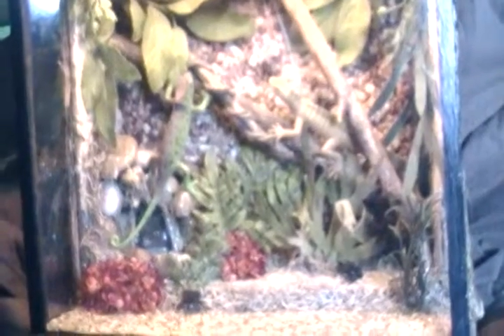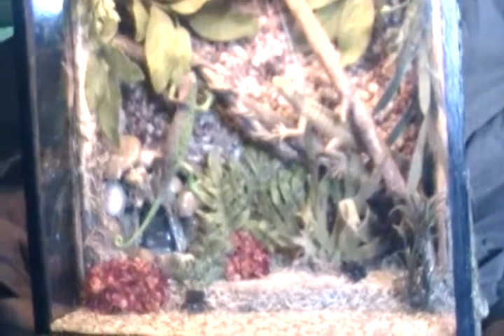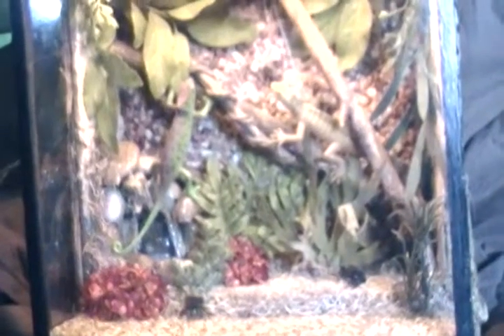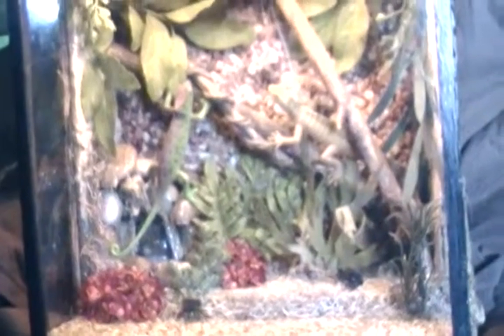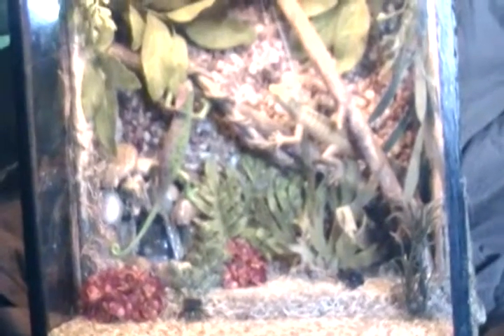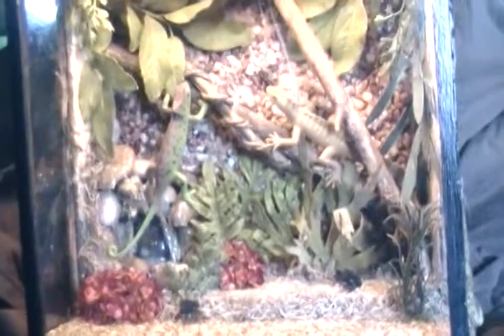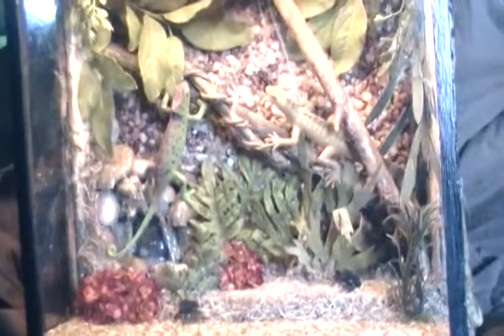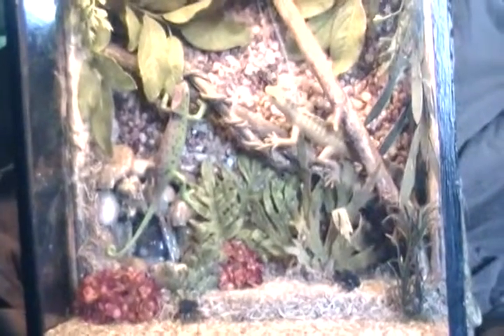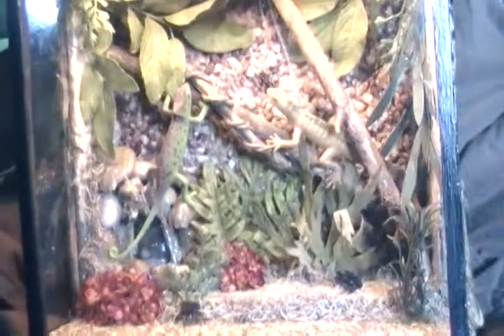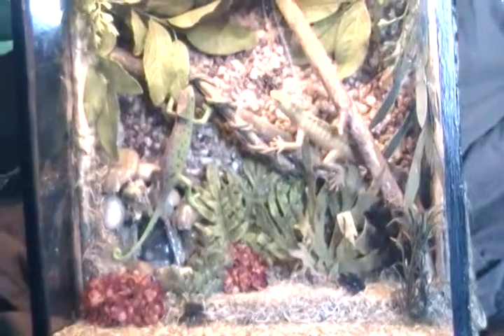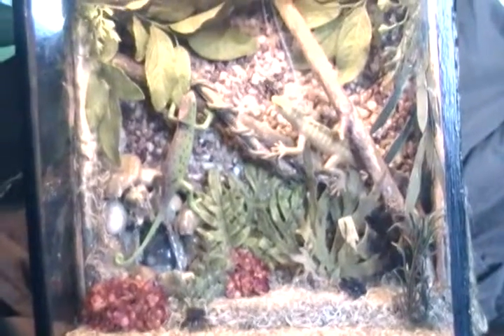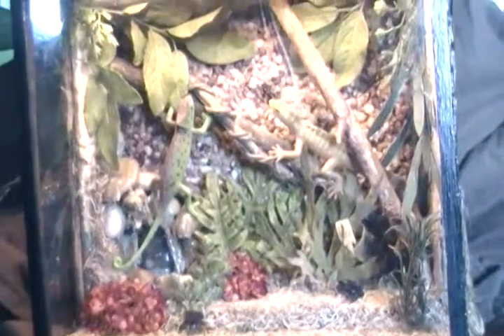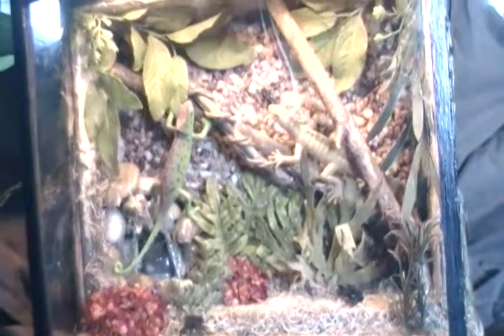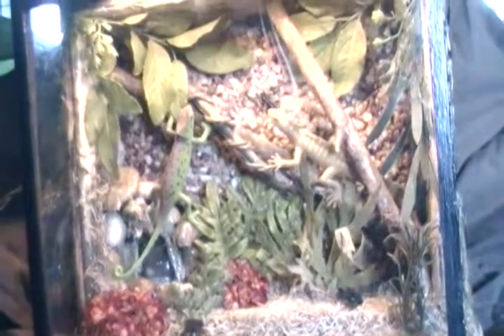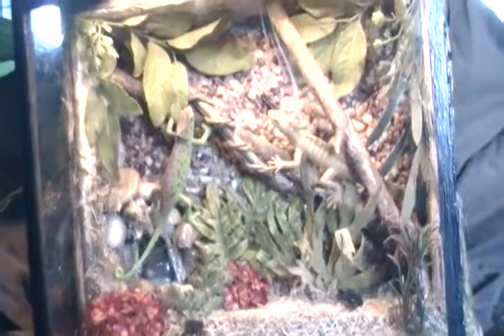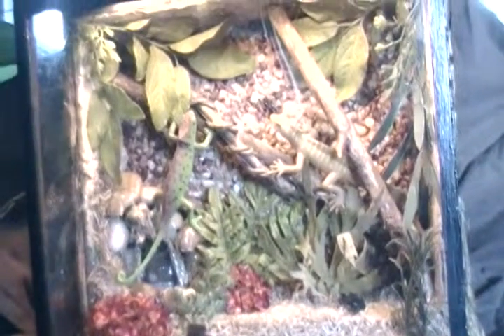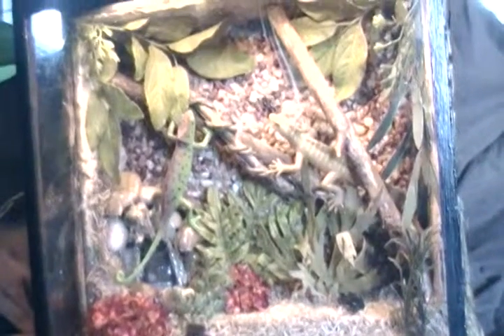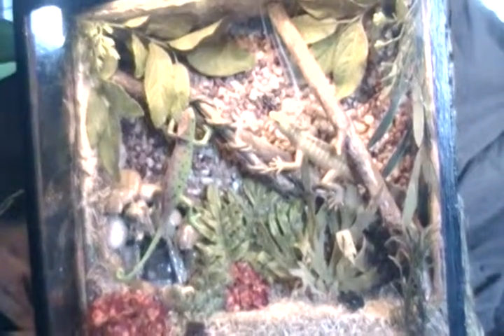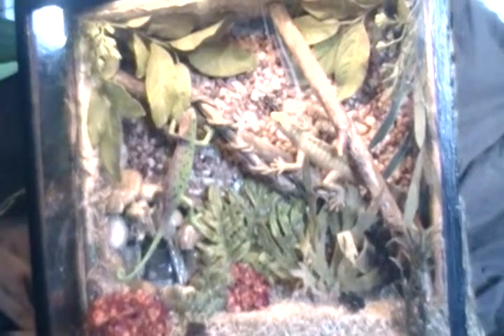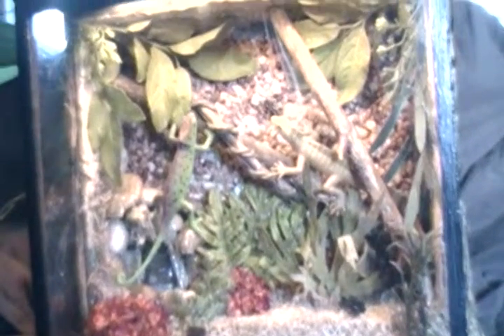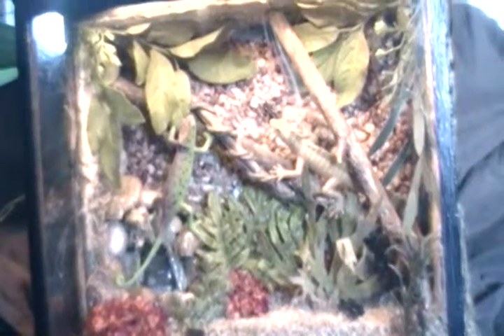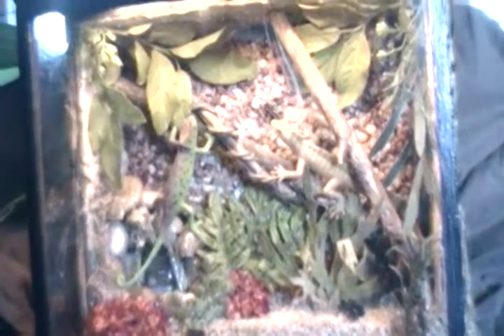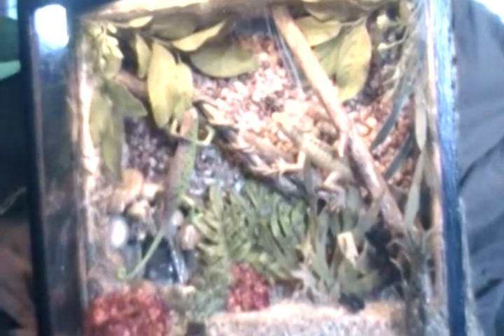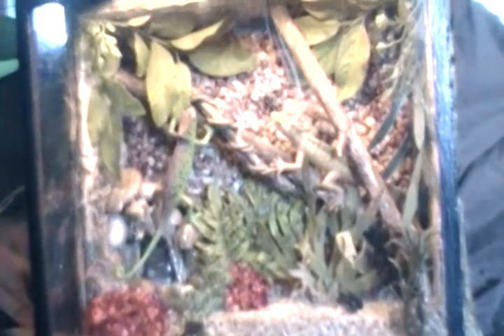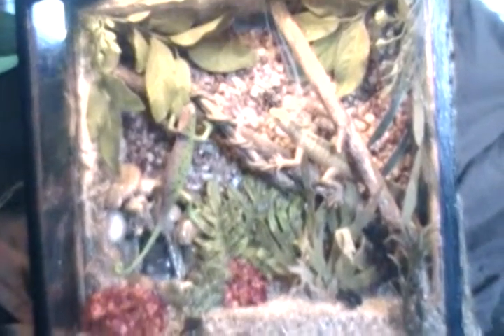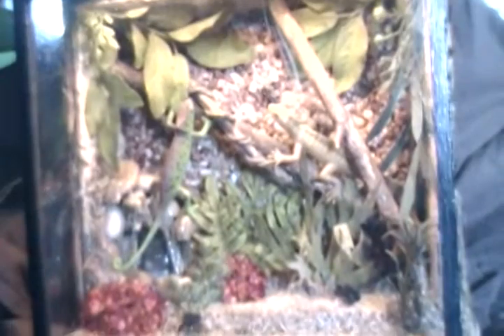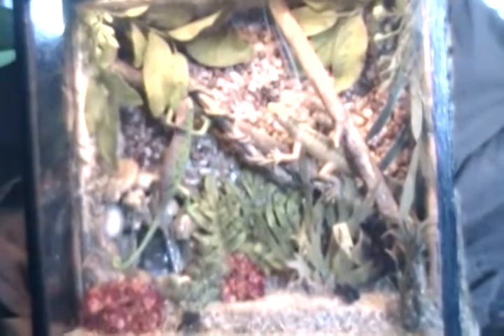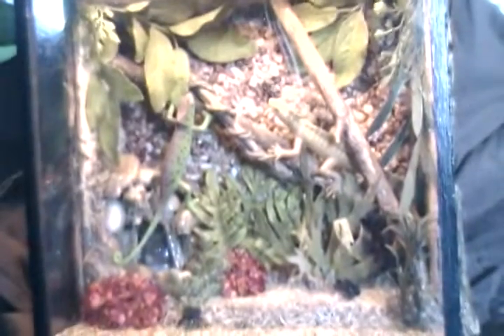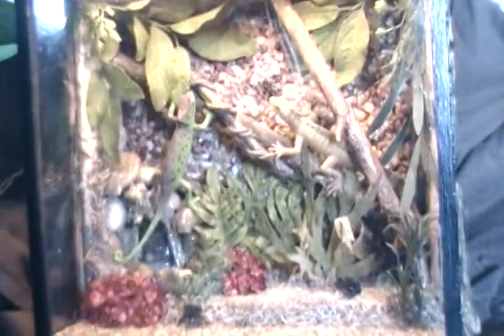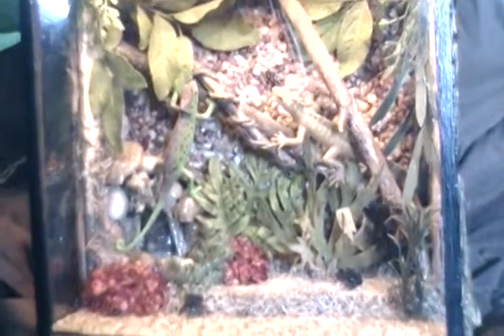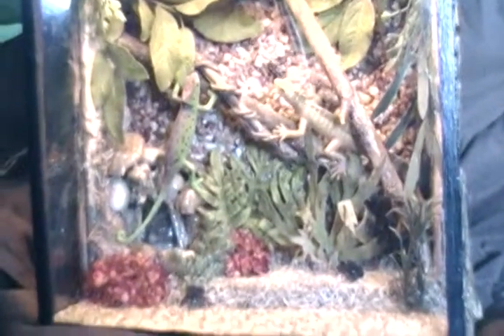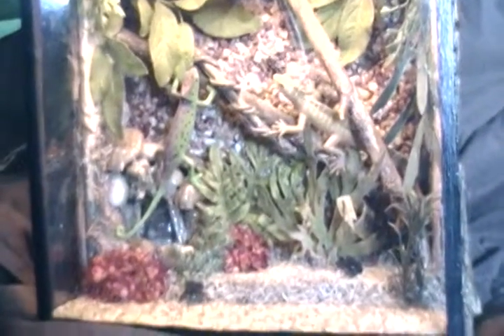Hello friends. Today I wanted to show you the wizard habitat that I made.